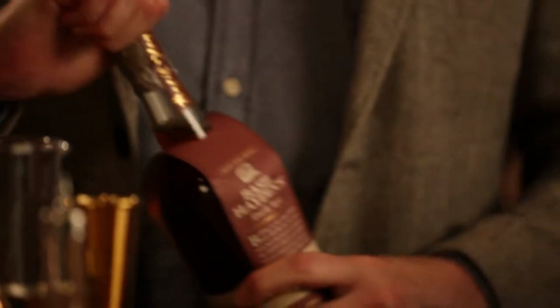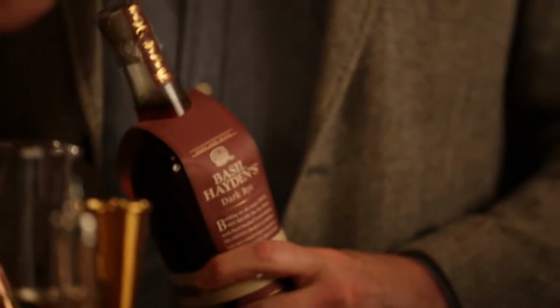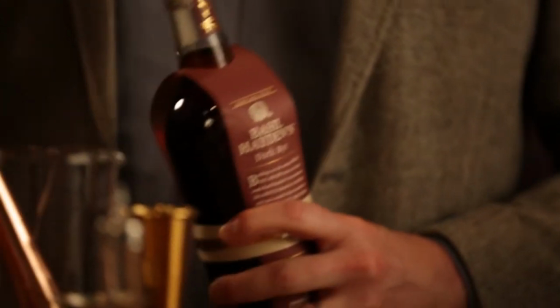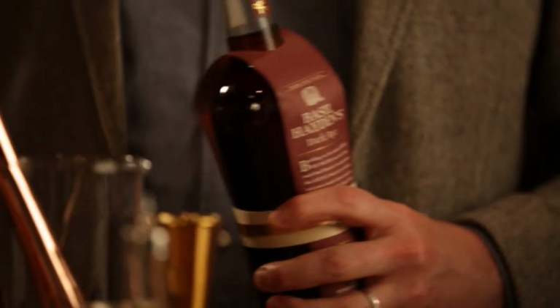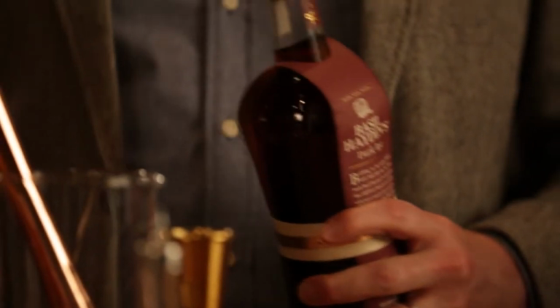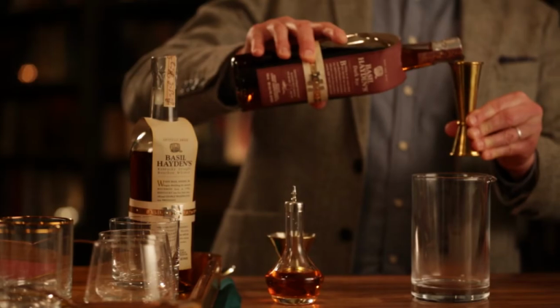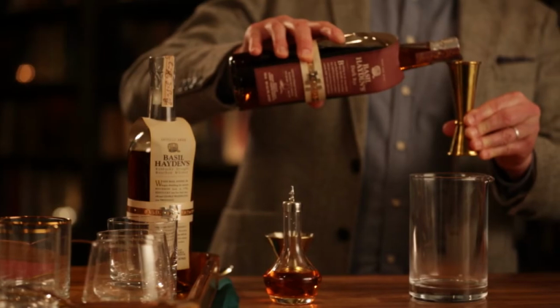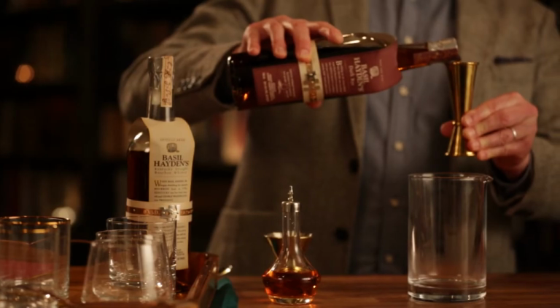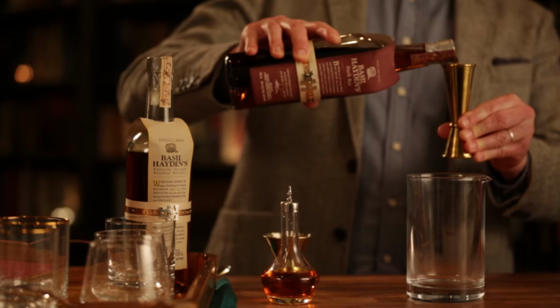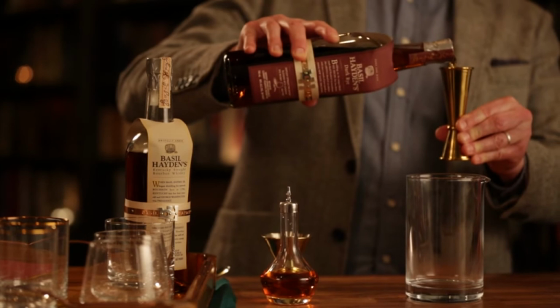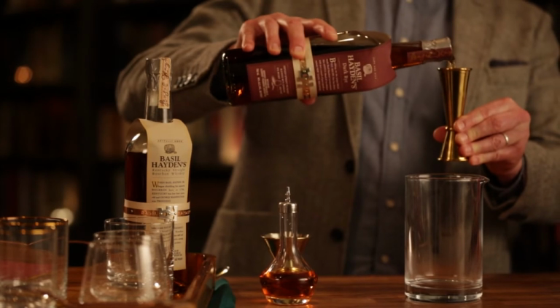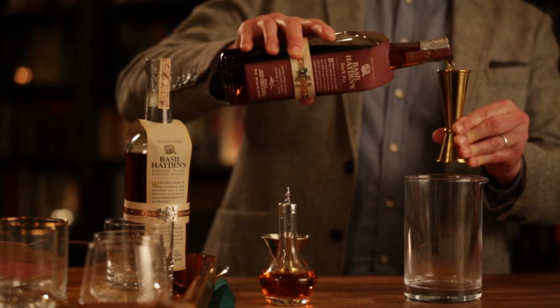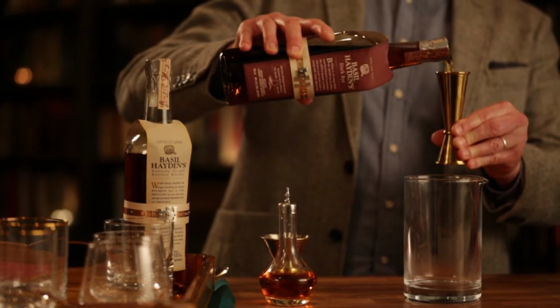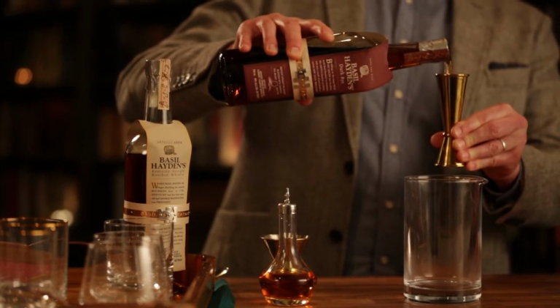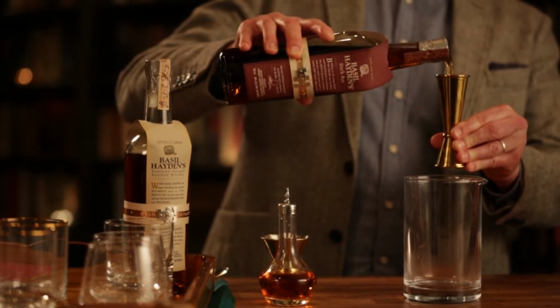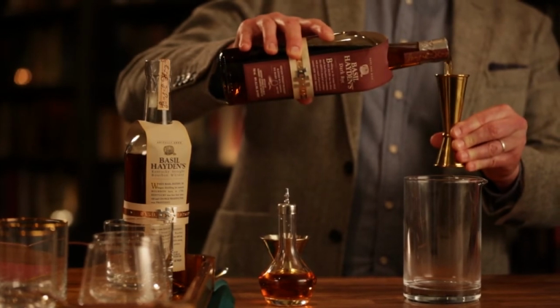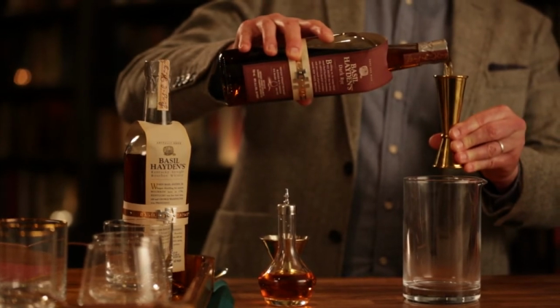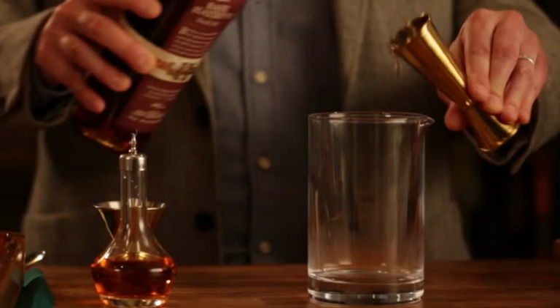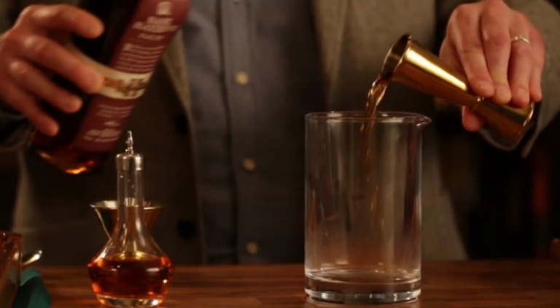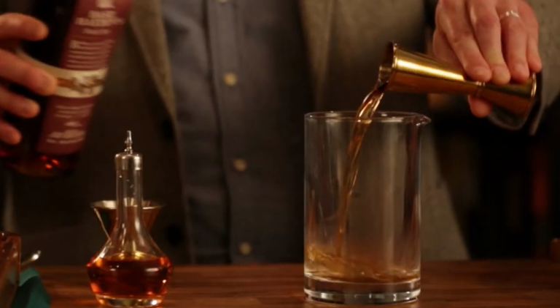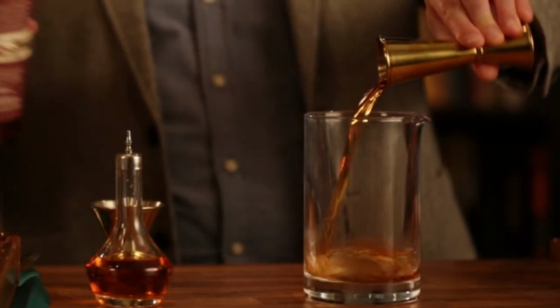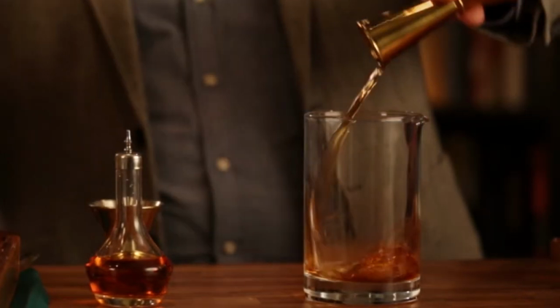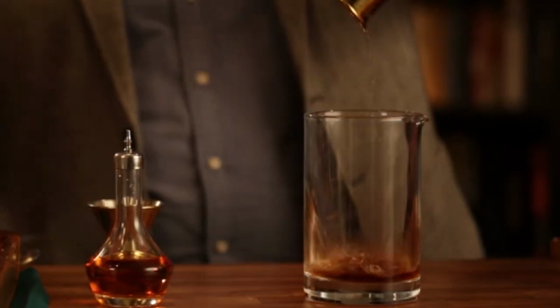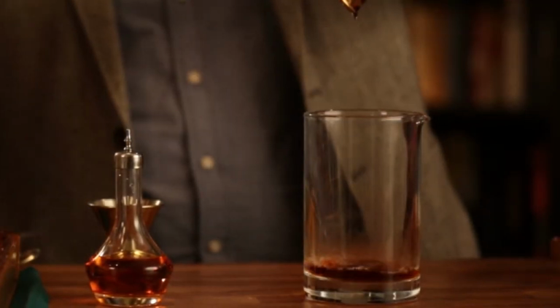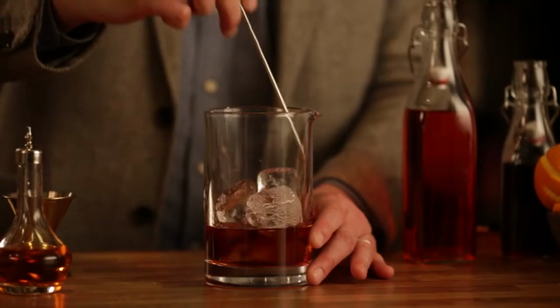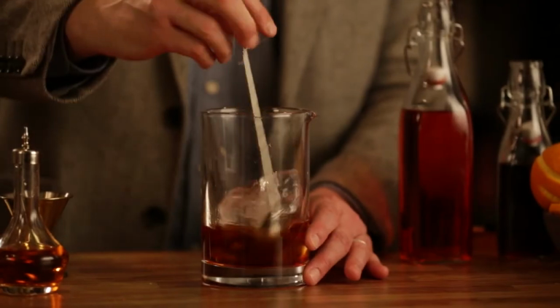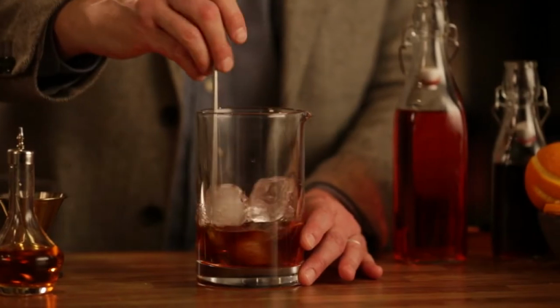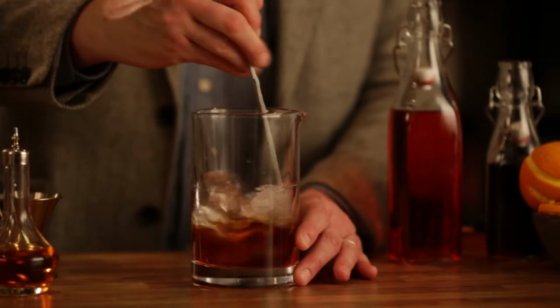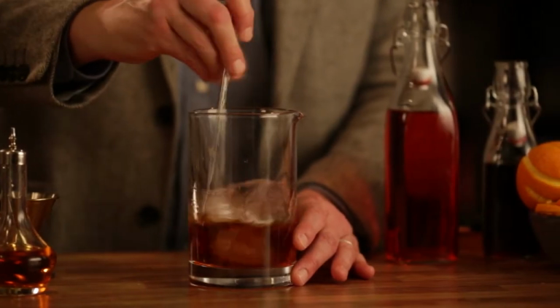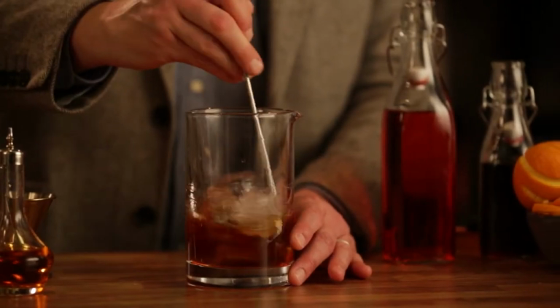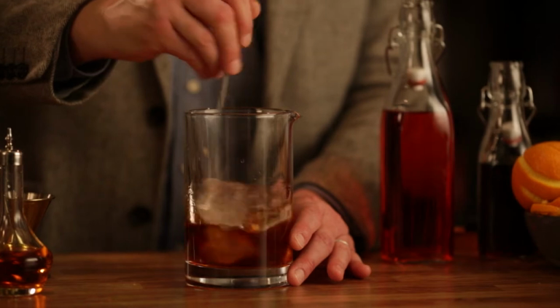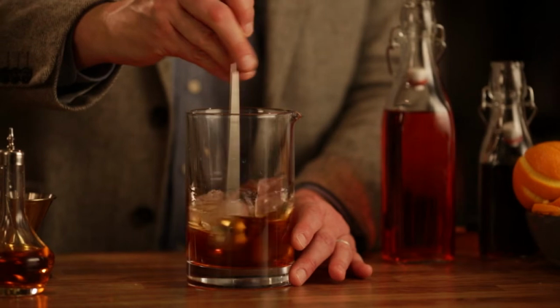We start with a base of Kentucky rye that we make at our distillery, then complement that with Canadian rye, and then just a little bit of a California port wine product.